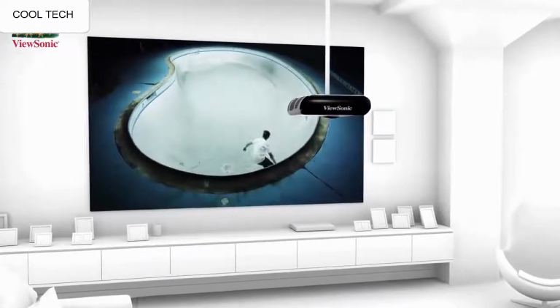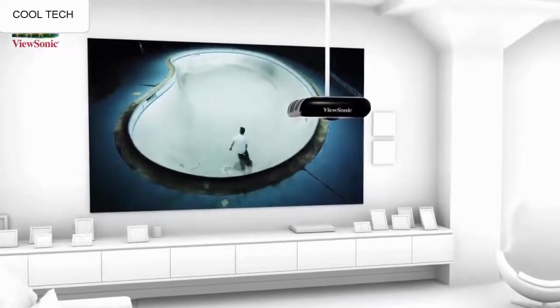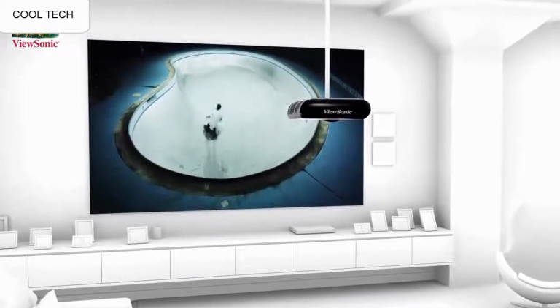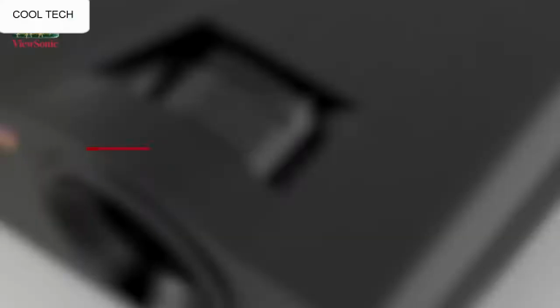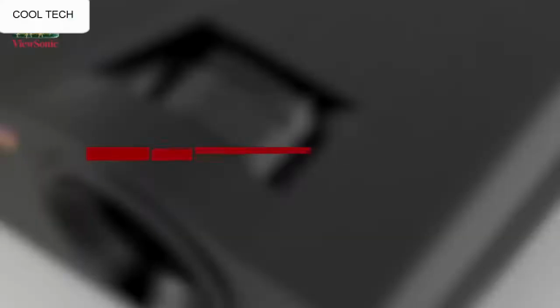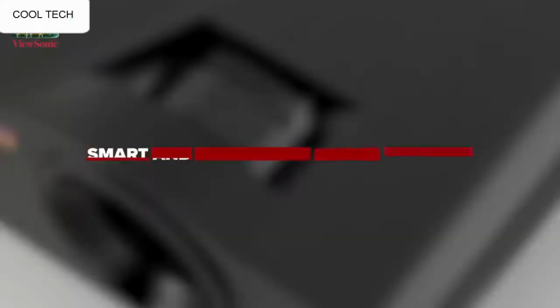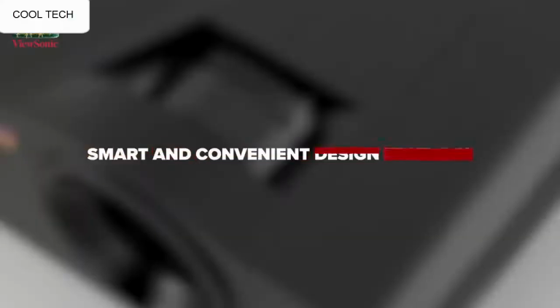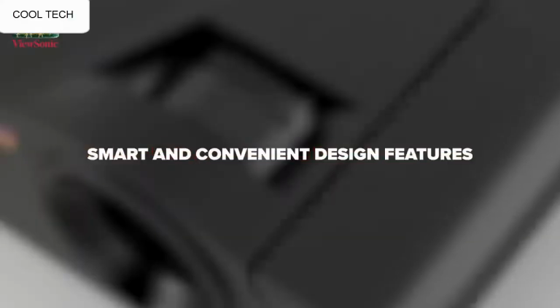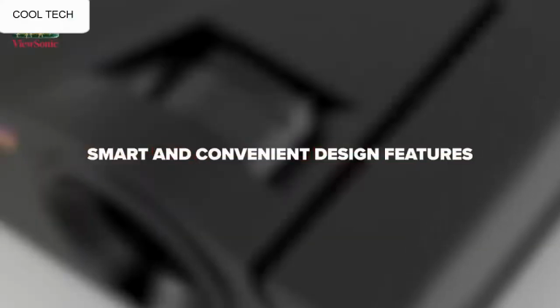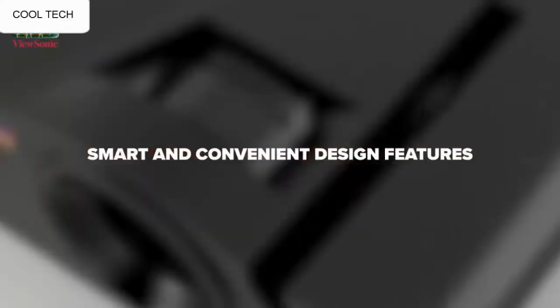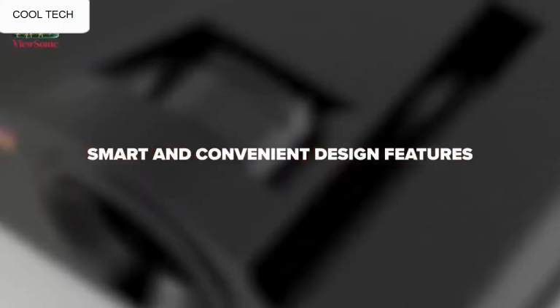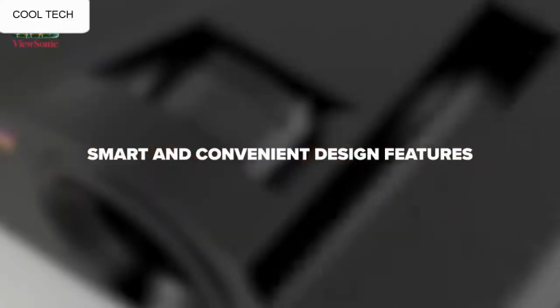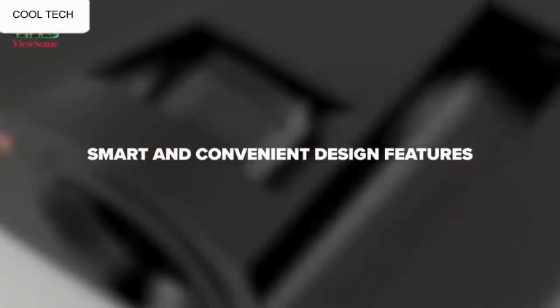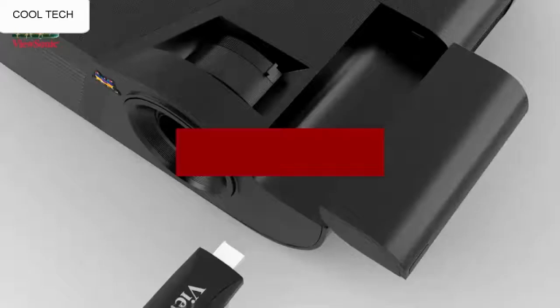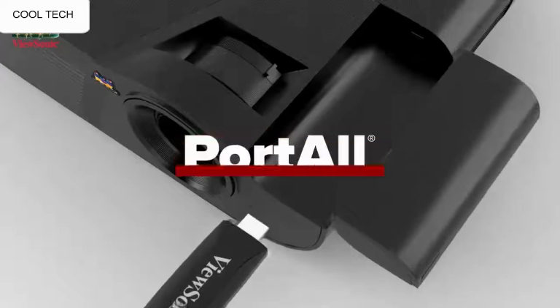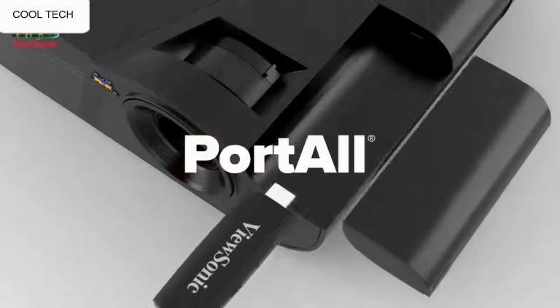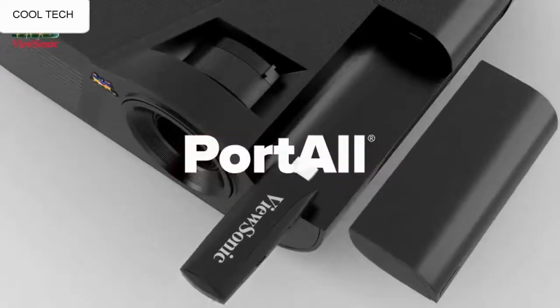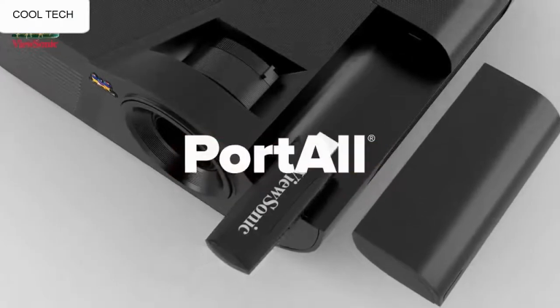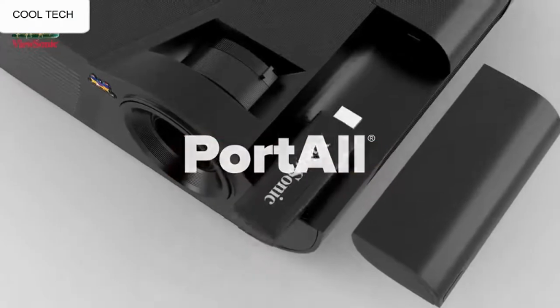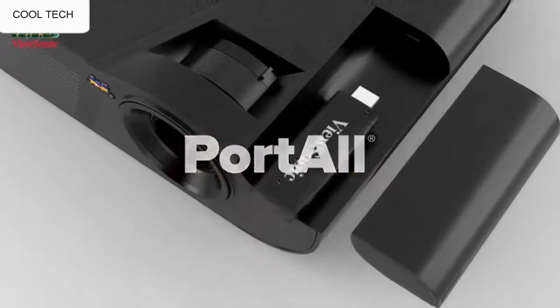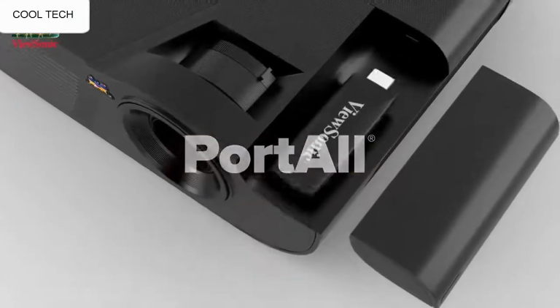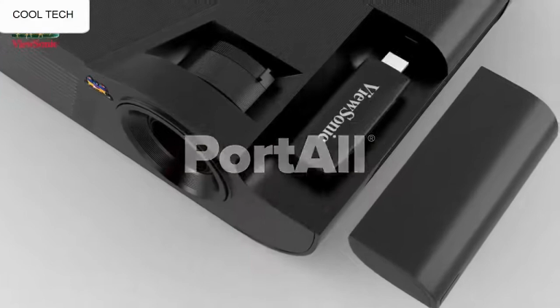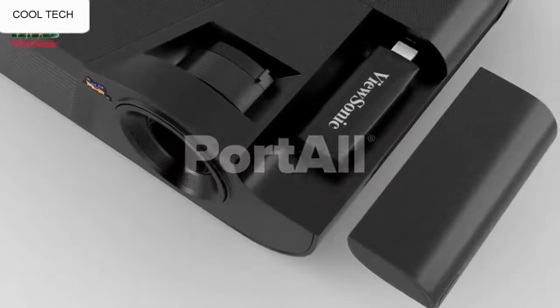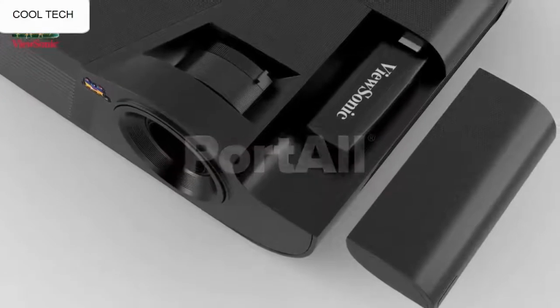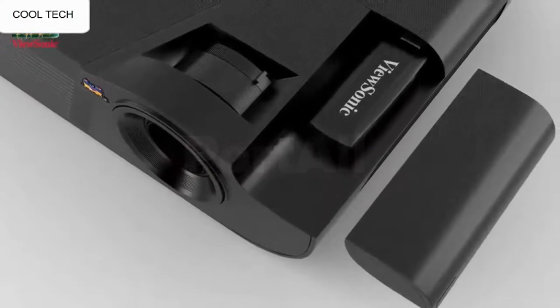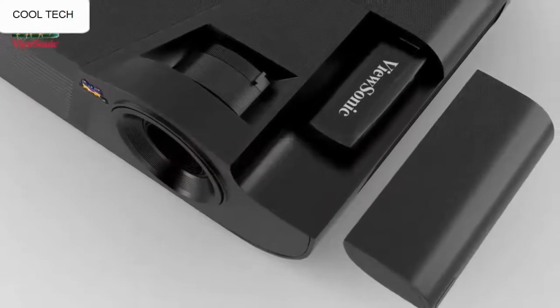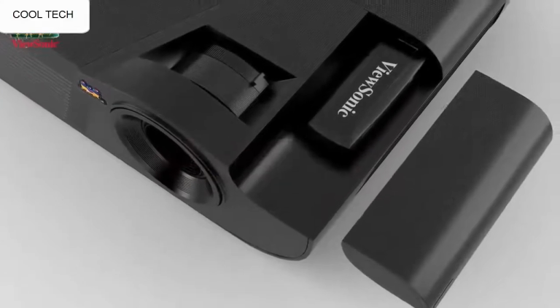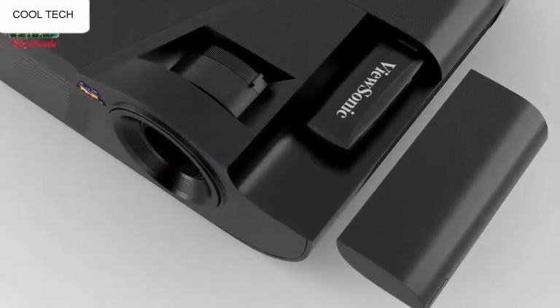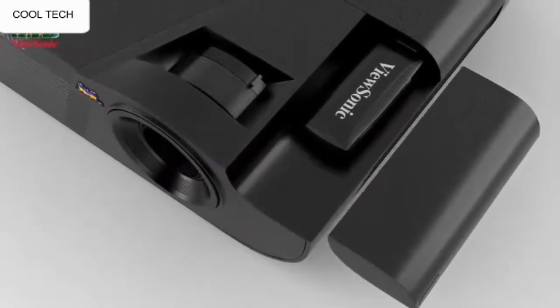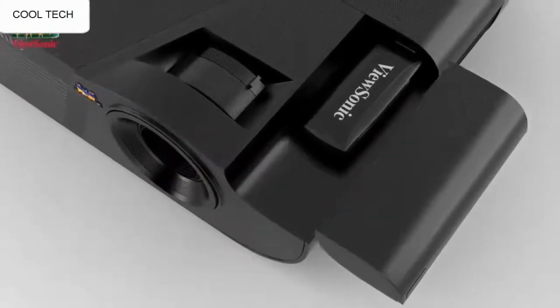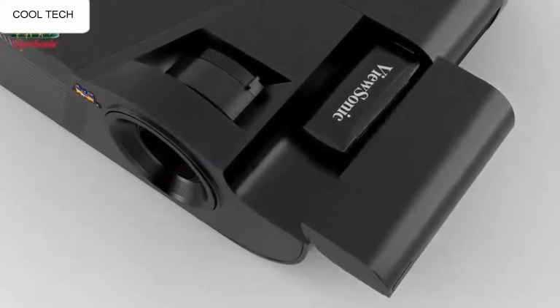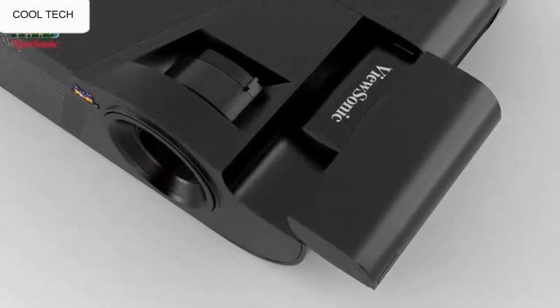The color is pretty good, even on a grey wall, and needs near full darkness to get the best picture. The picture is clear and looks great.